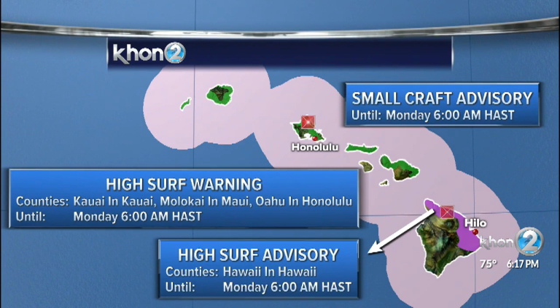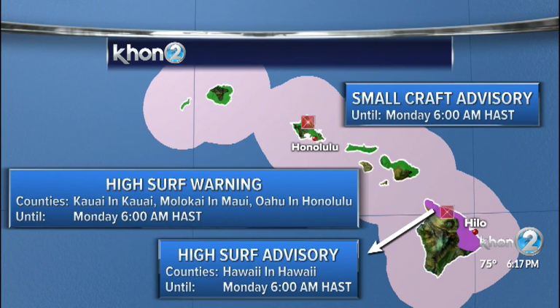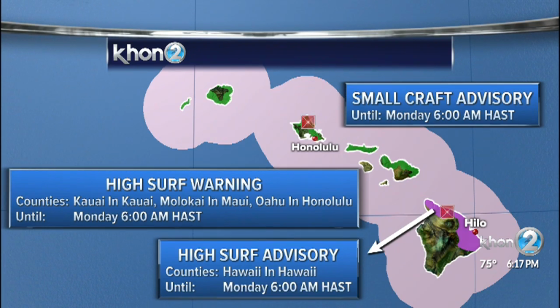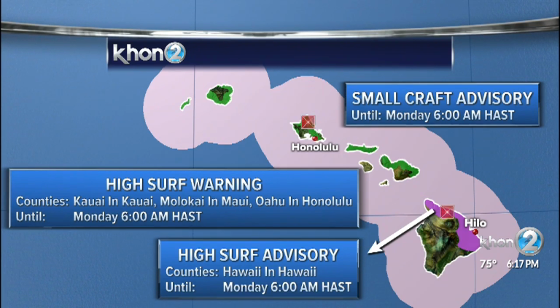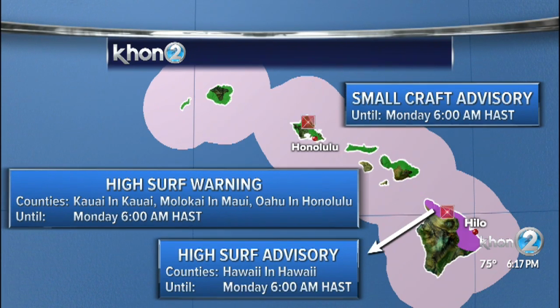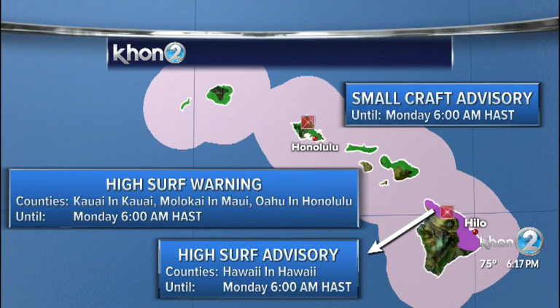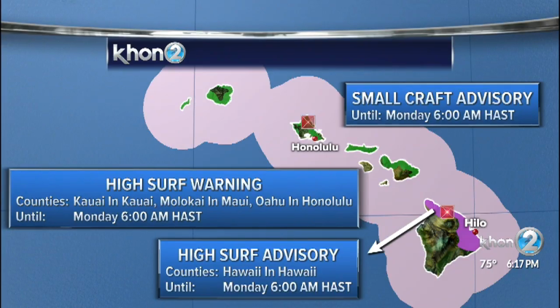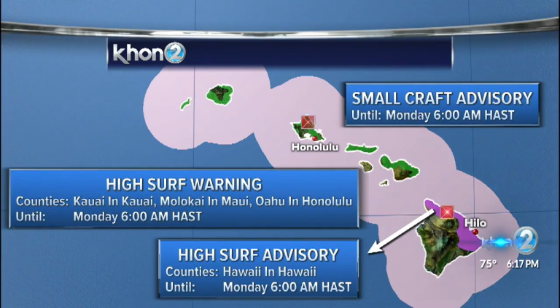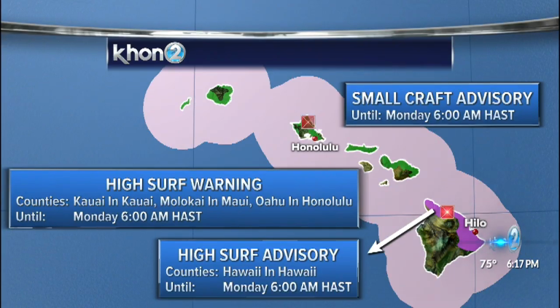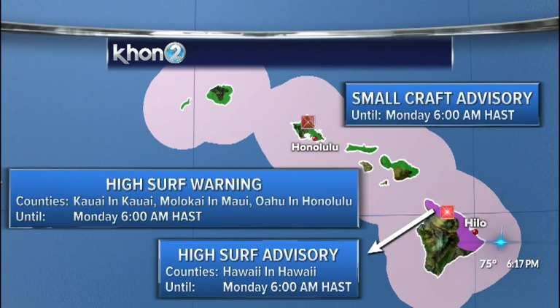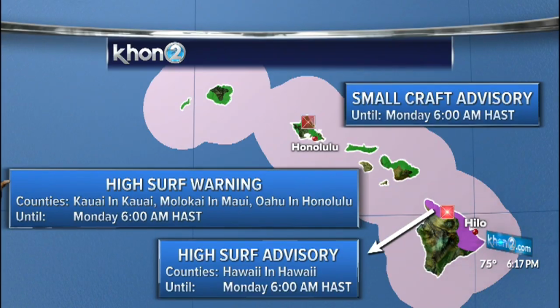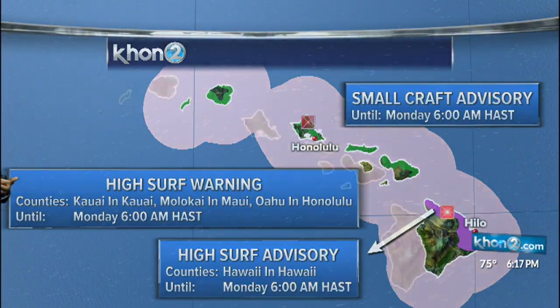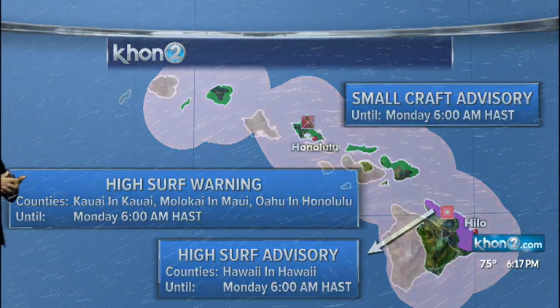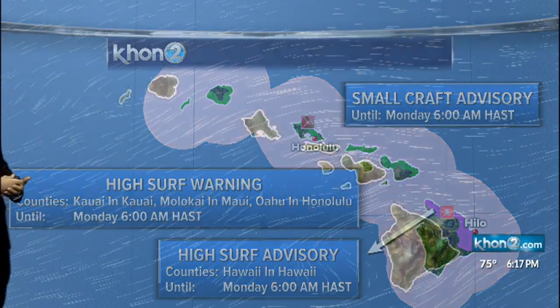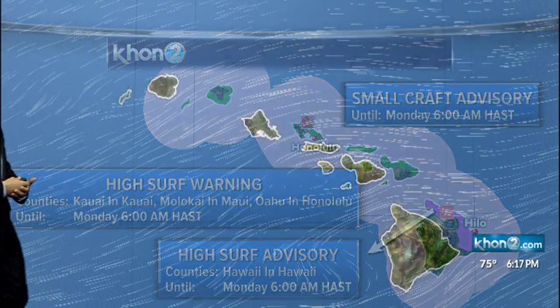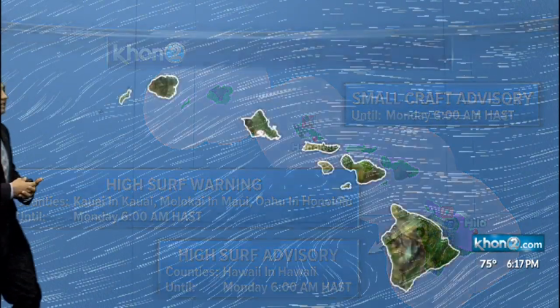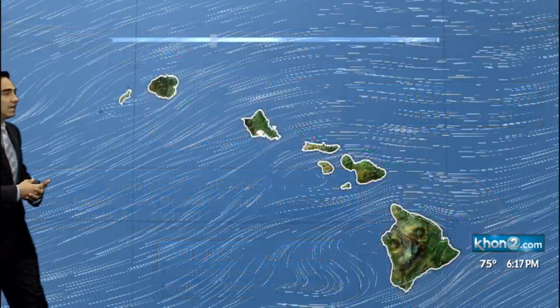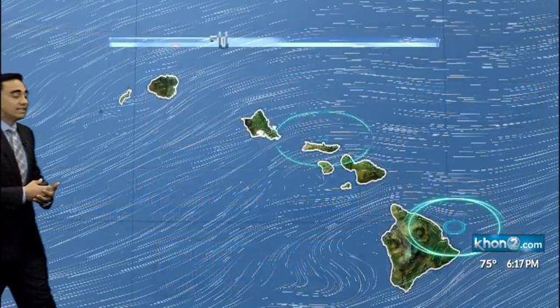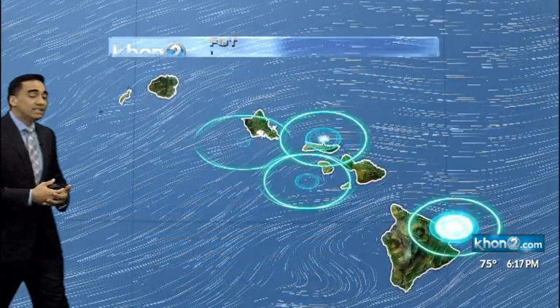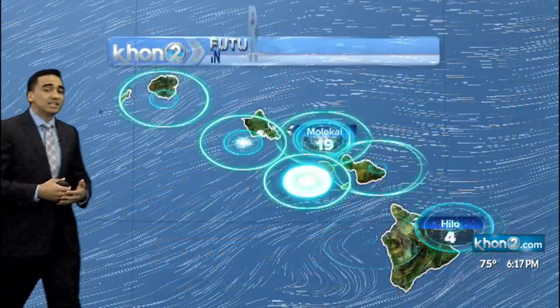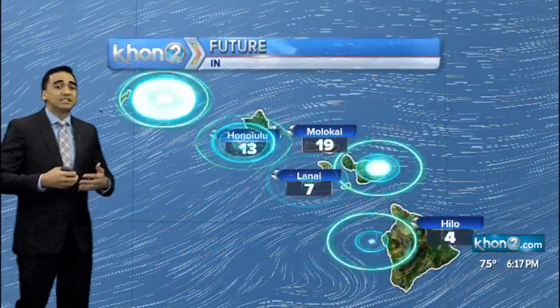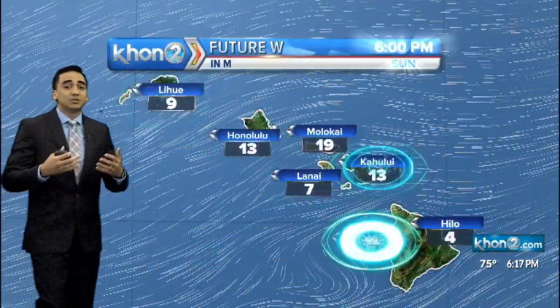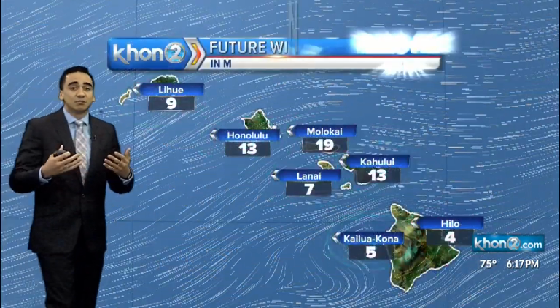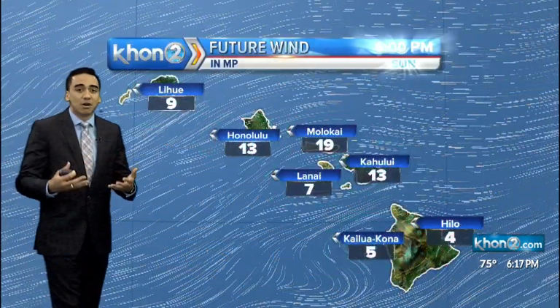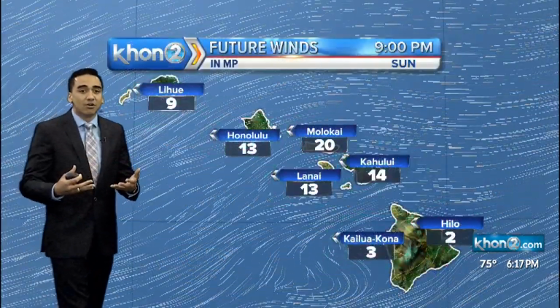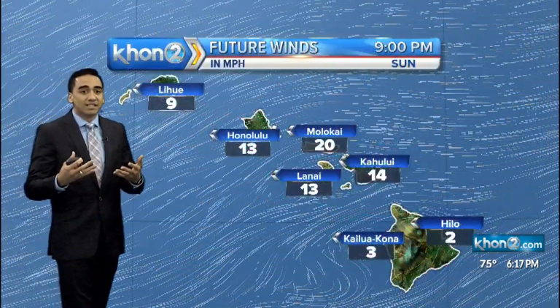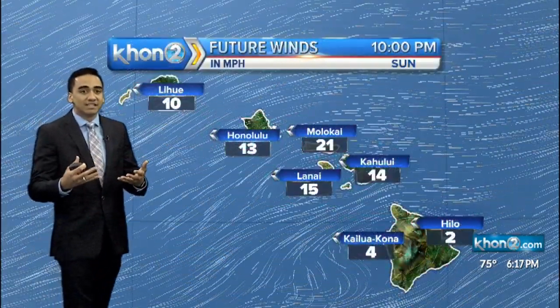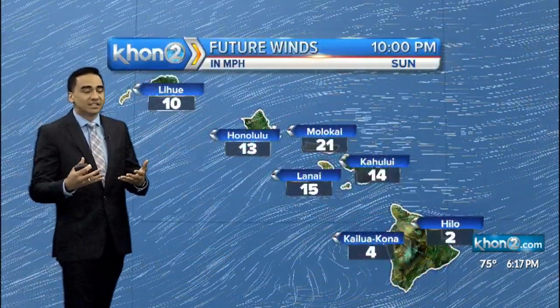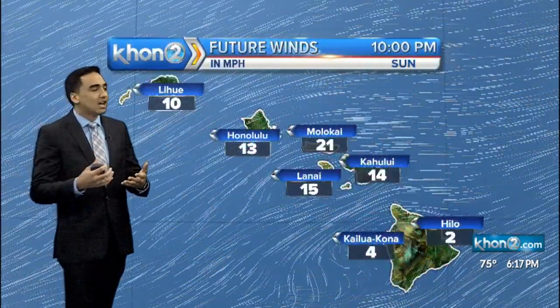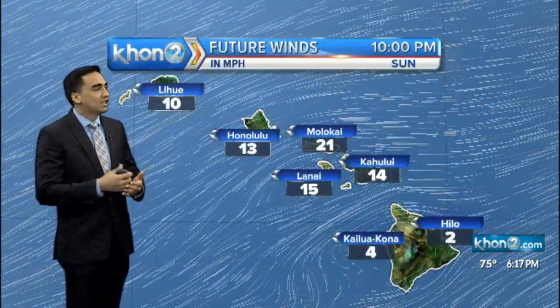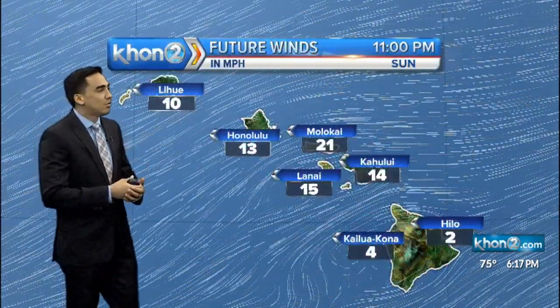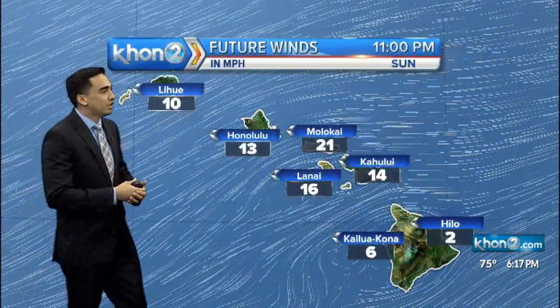All of that plus the small craft advisory in effect at least until tomorrow at 6 o'clock in the morning.